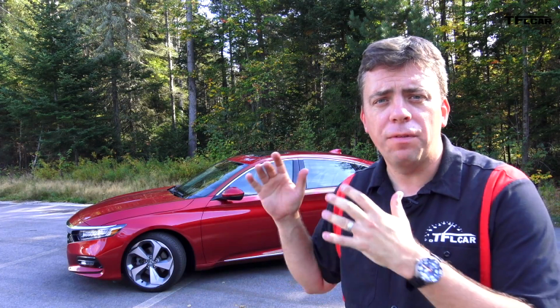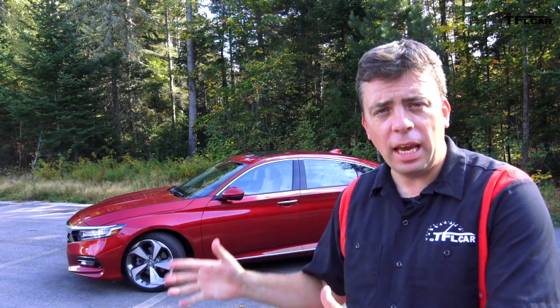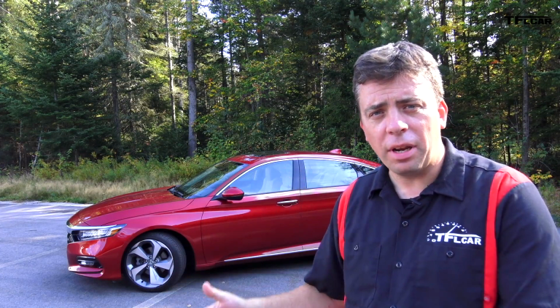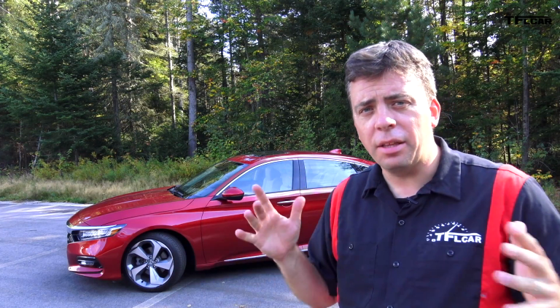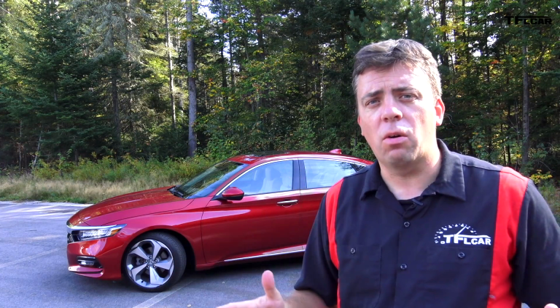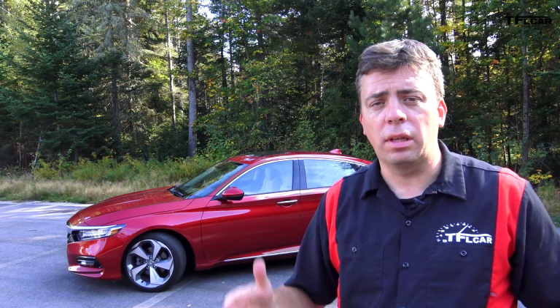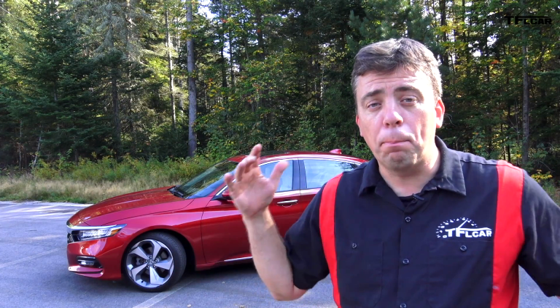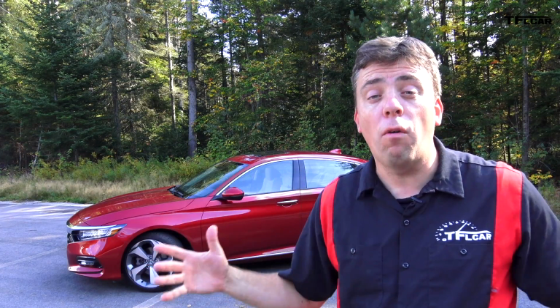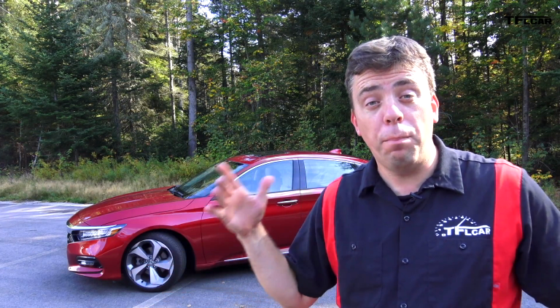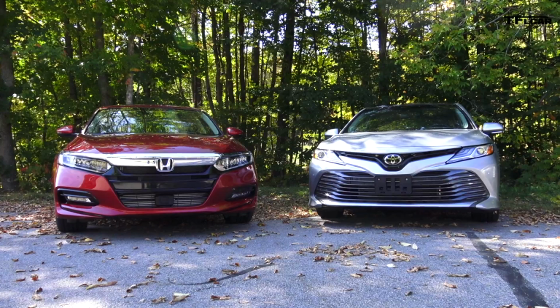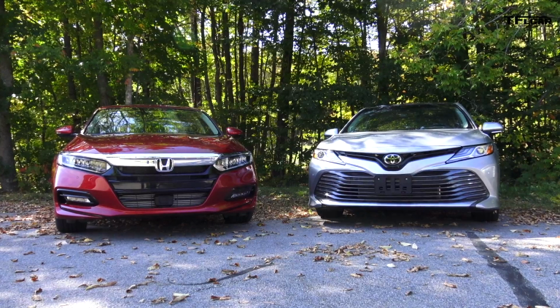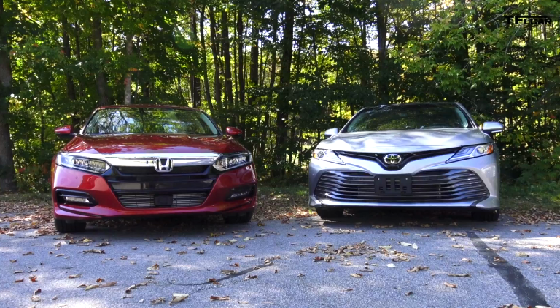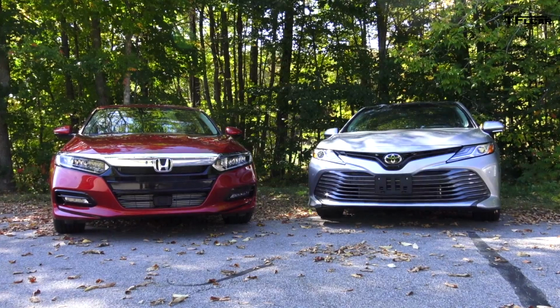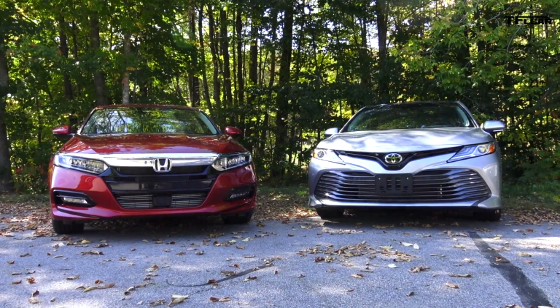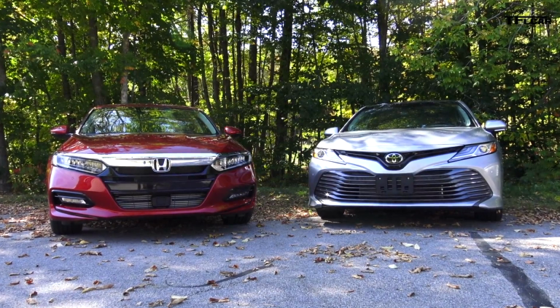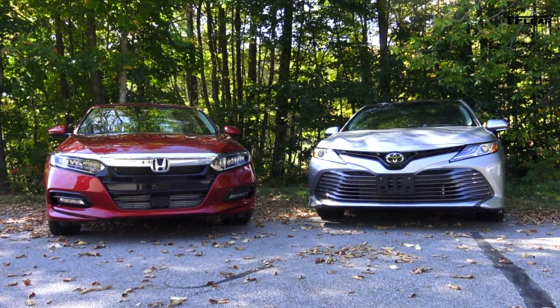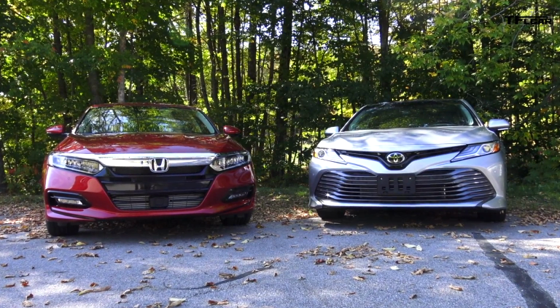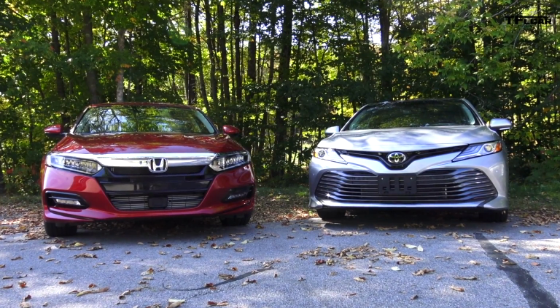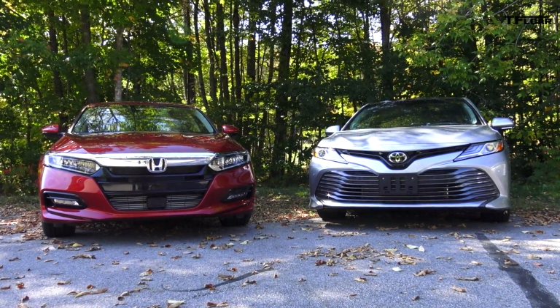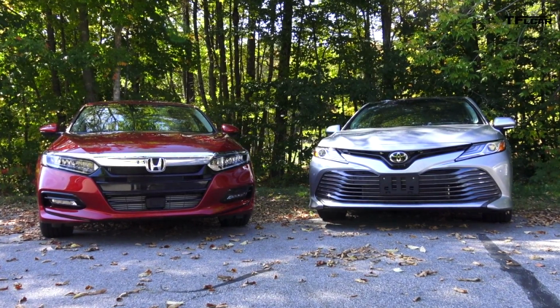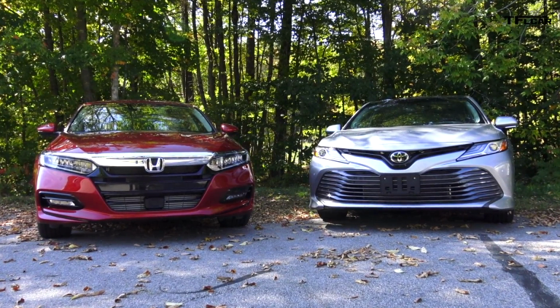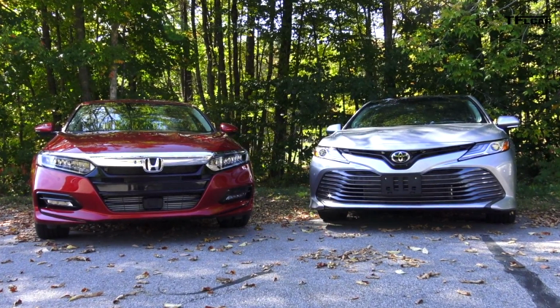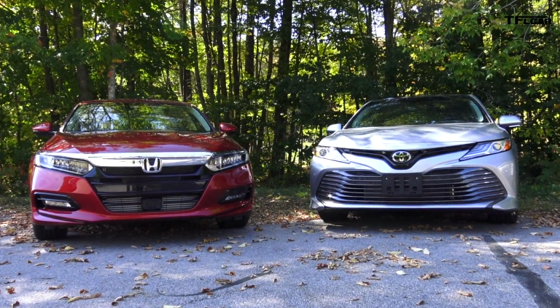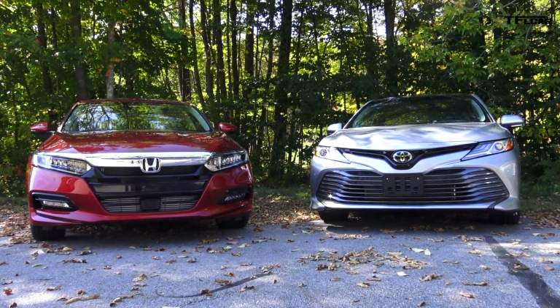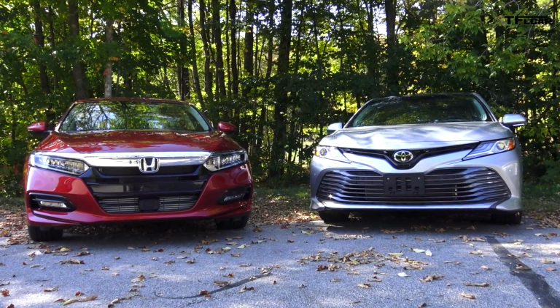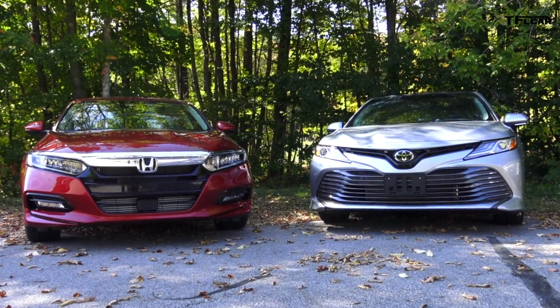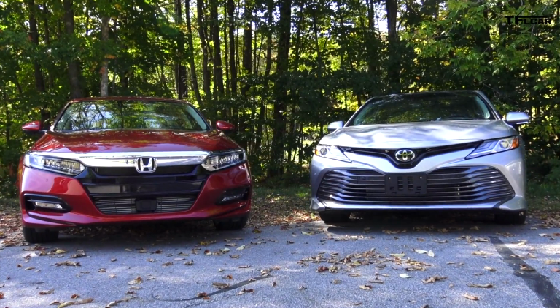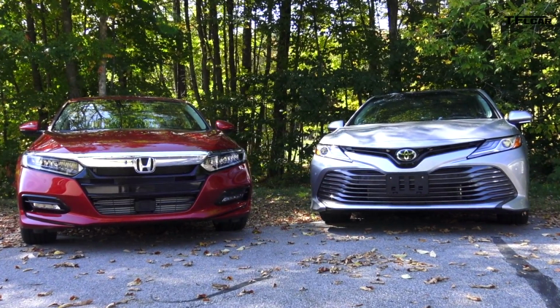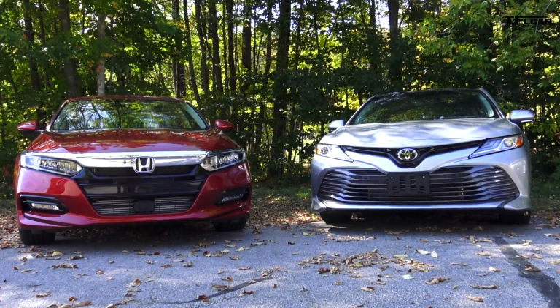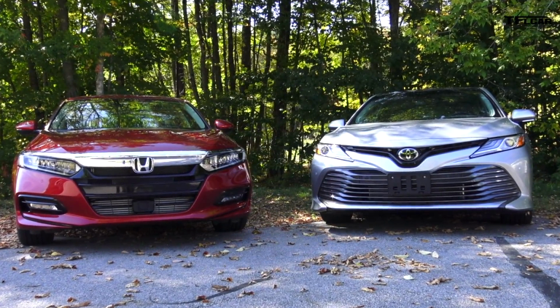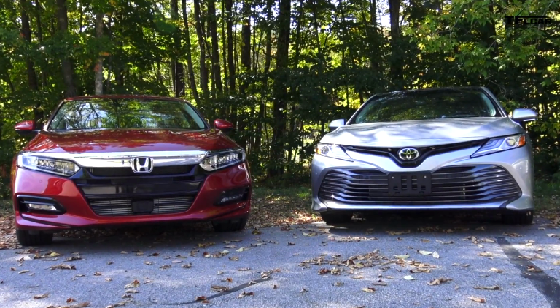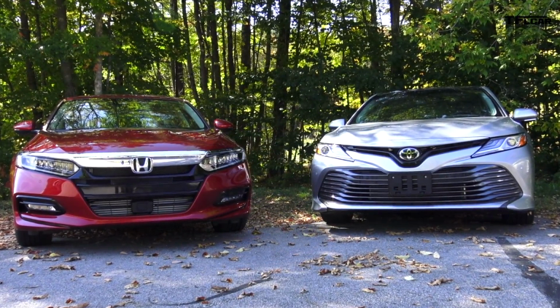Both the Camry and the Accord are built in the United States. The Camry is built in Kentucky and the Accord is built in Ohio.